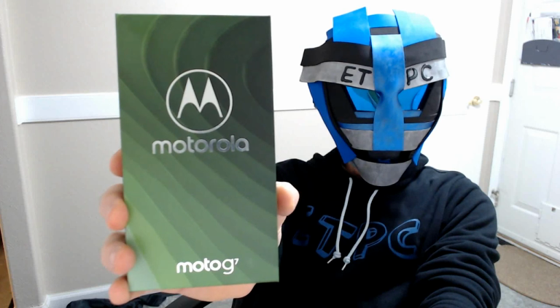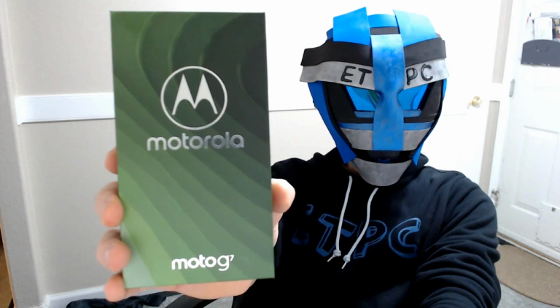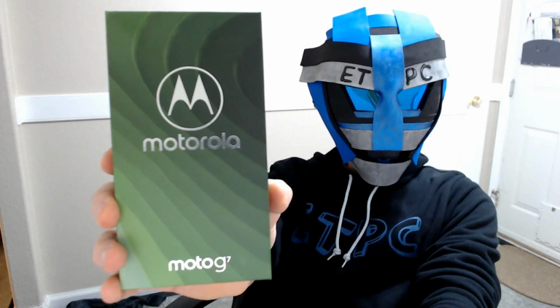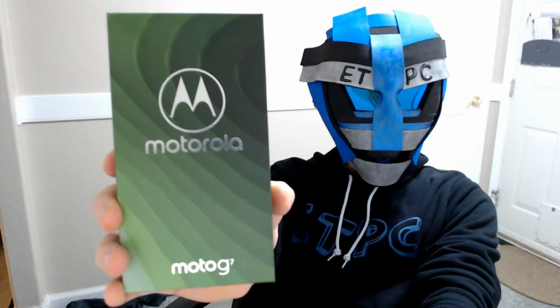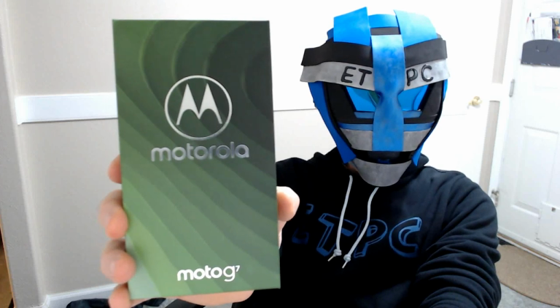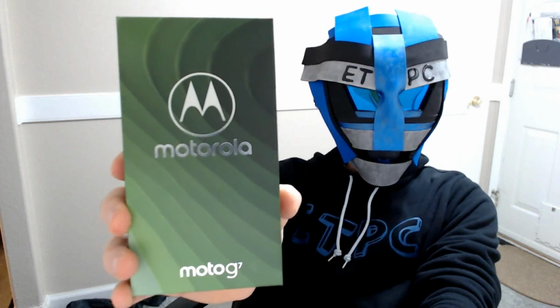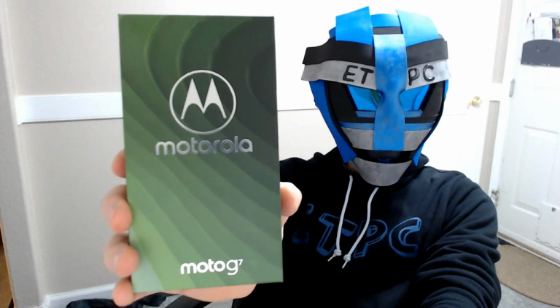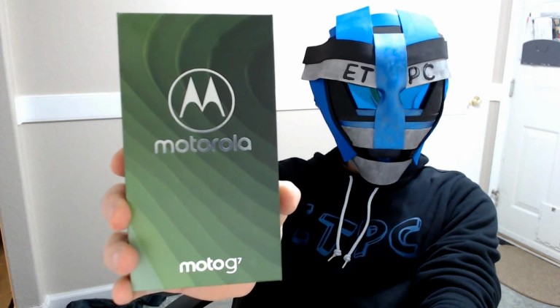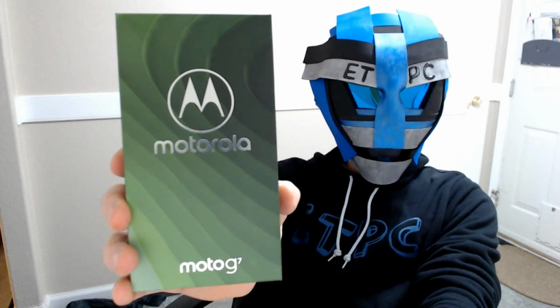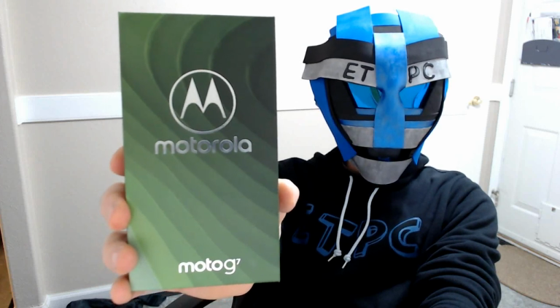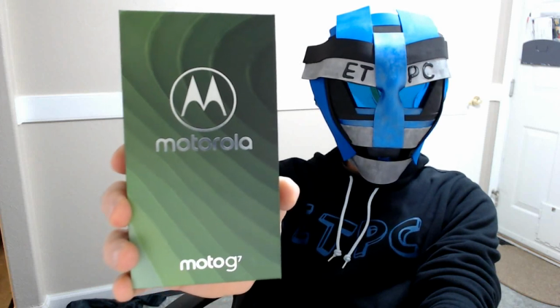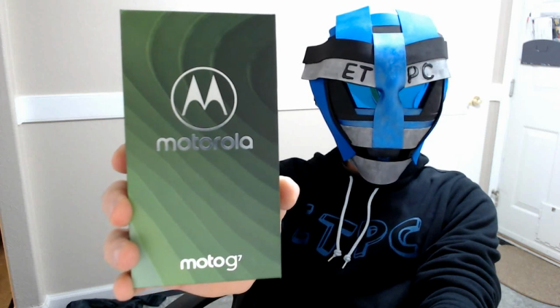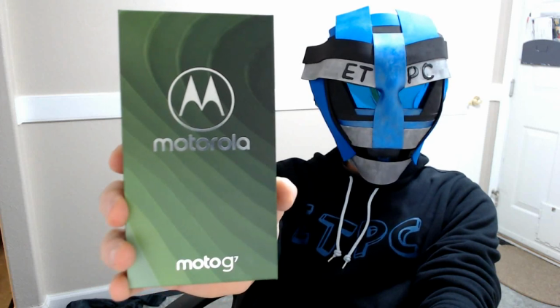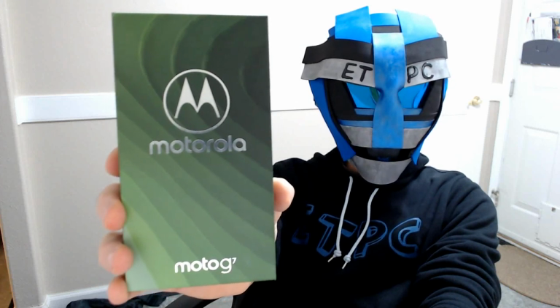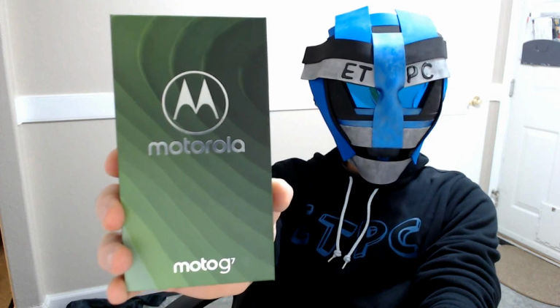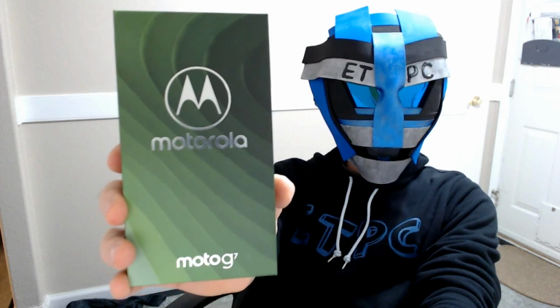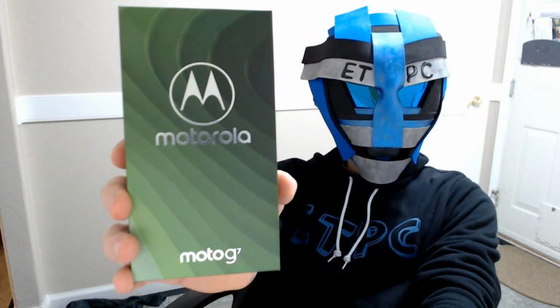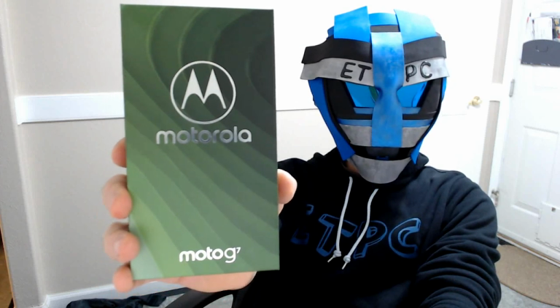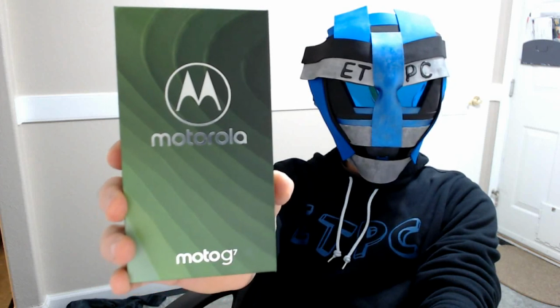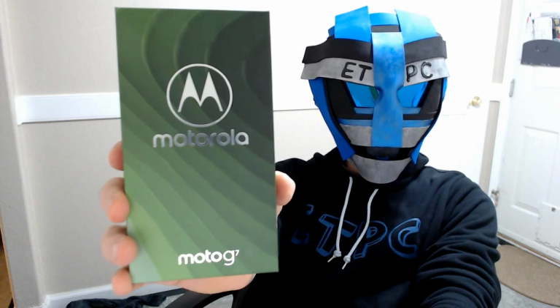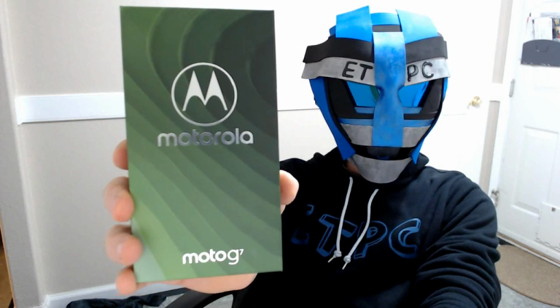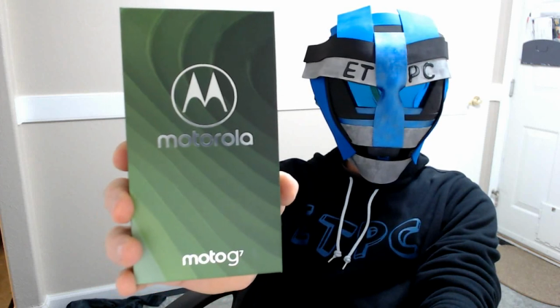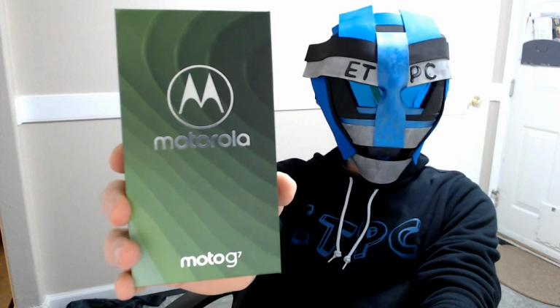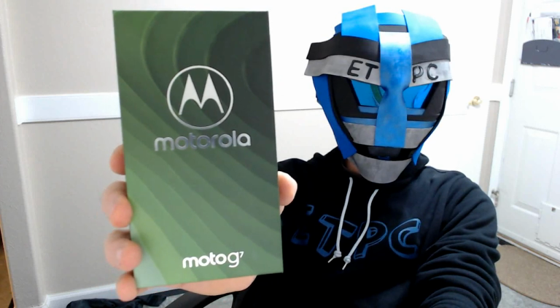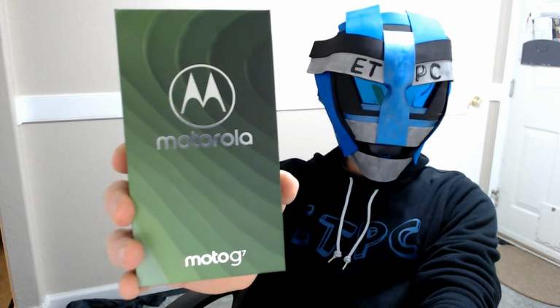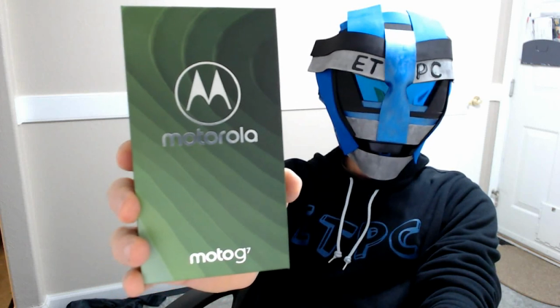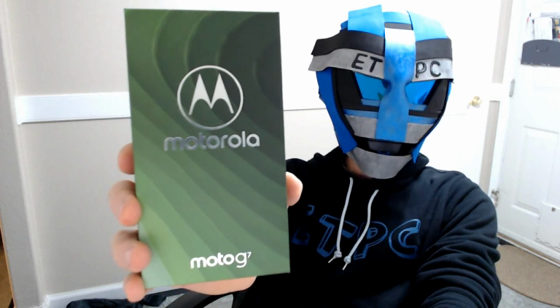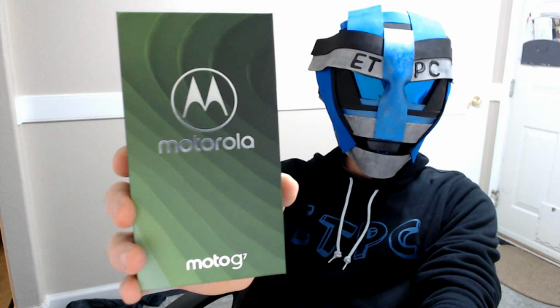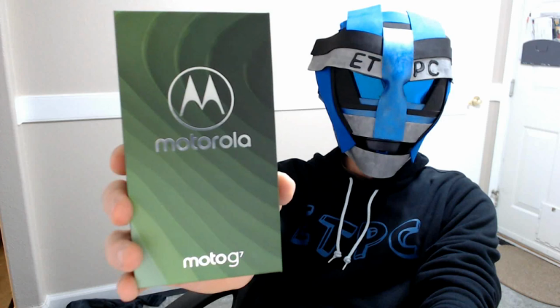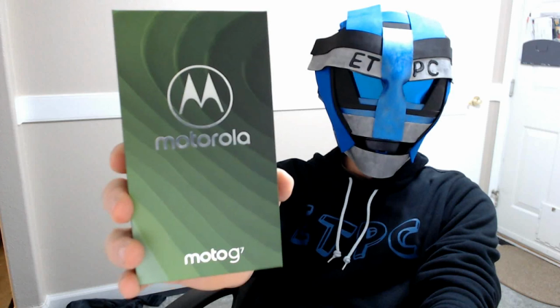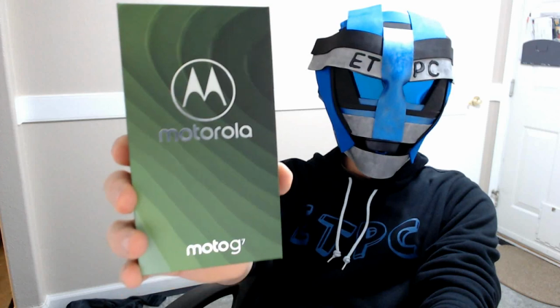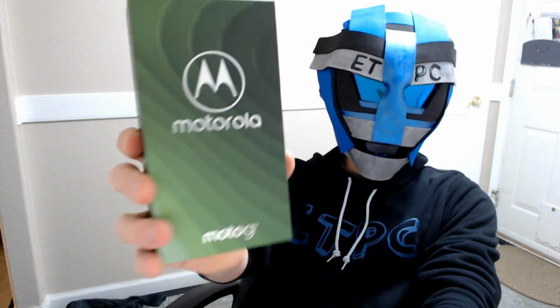Hey friends, welcome to another unboxing. Today we're checking out the Moto G7 by Motorola.